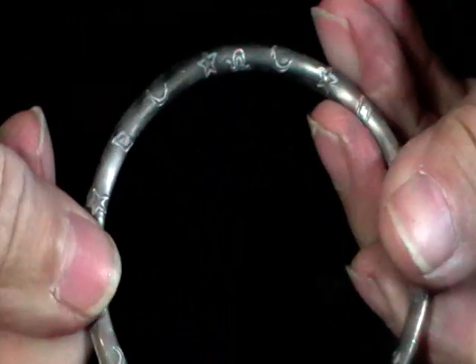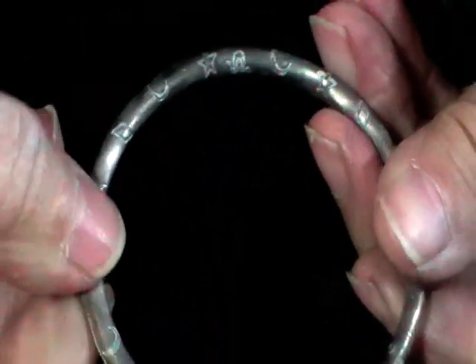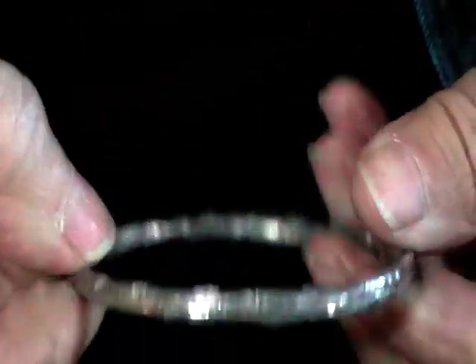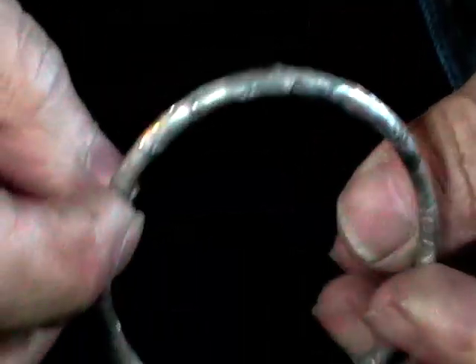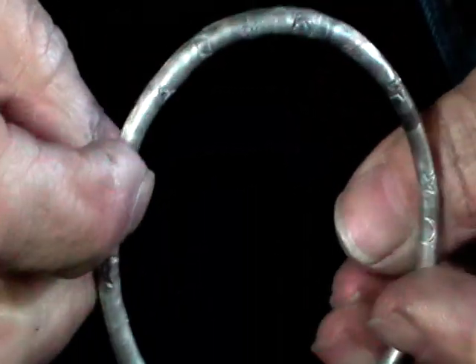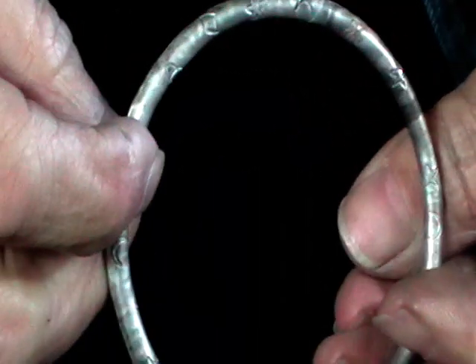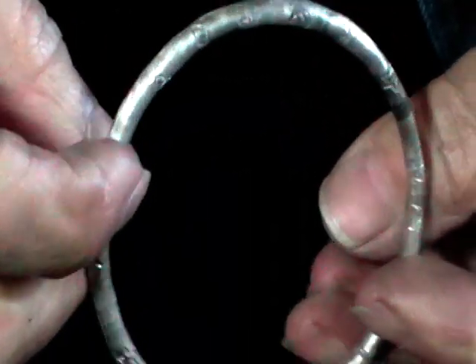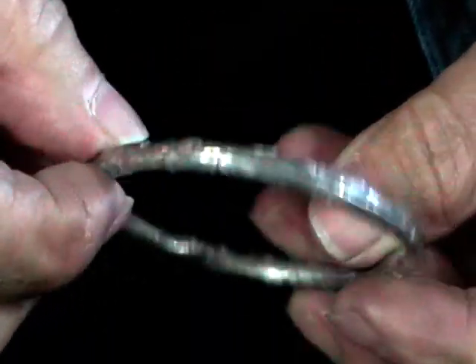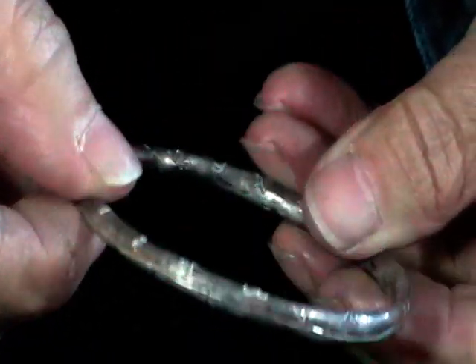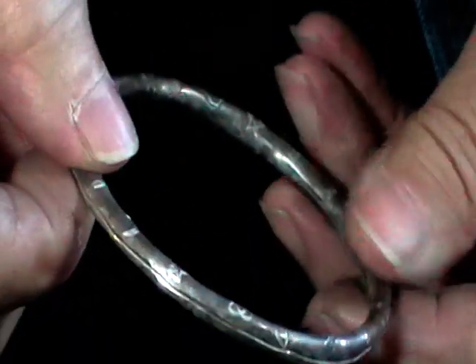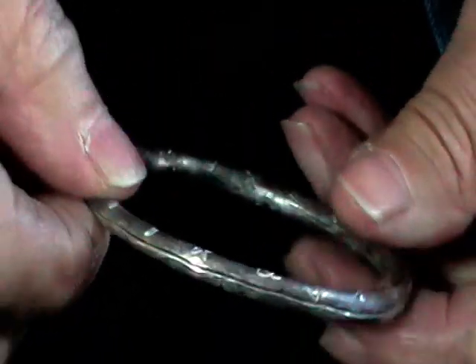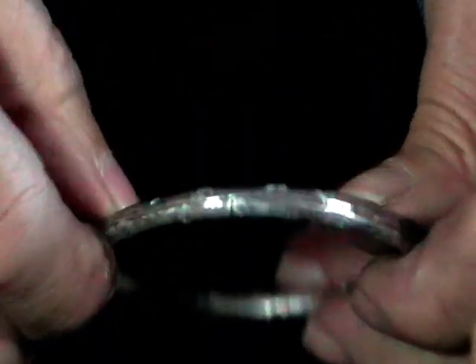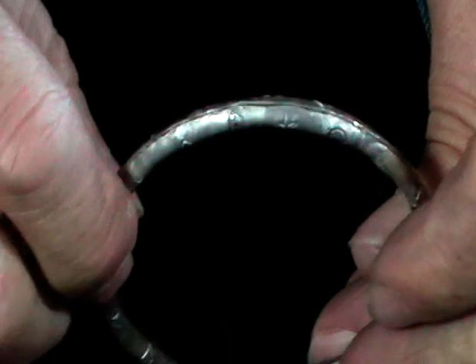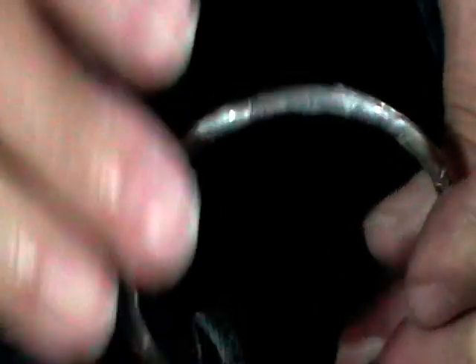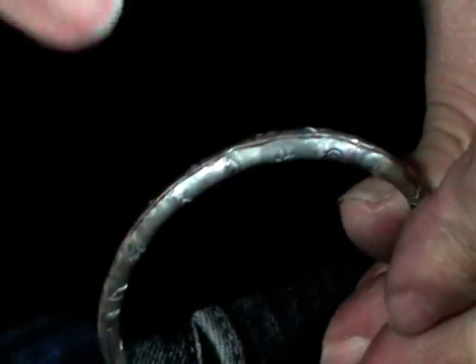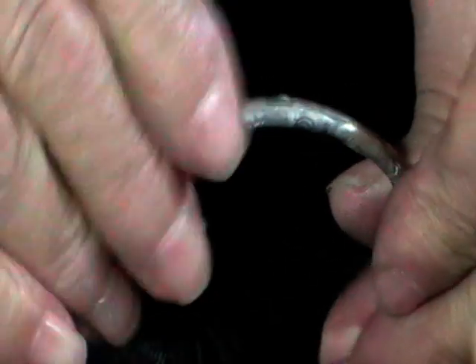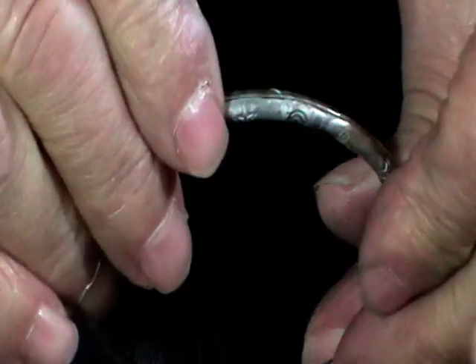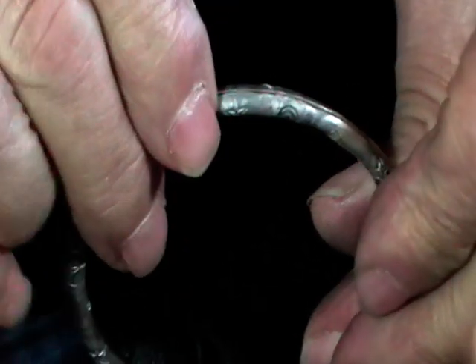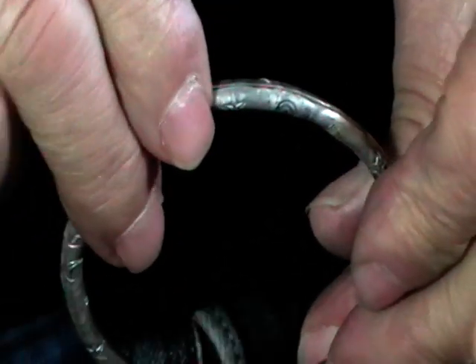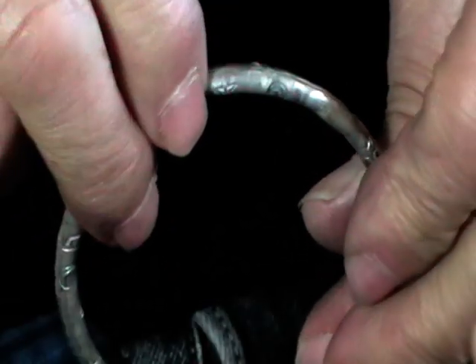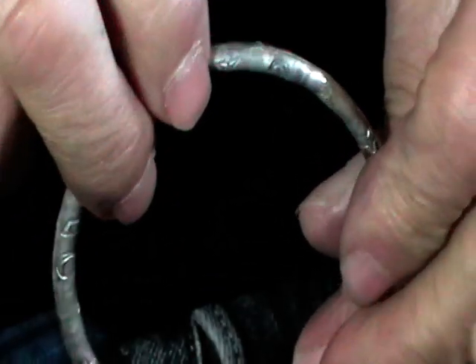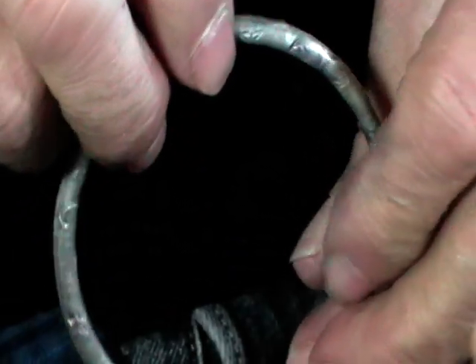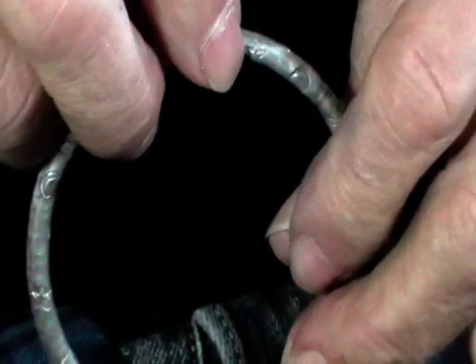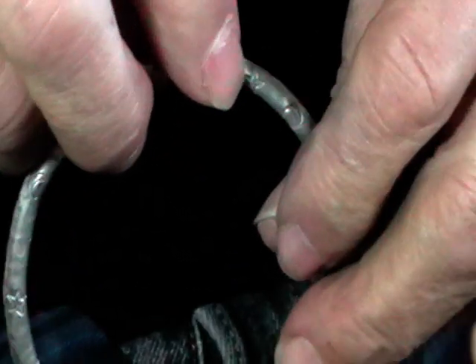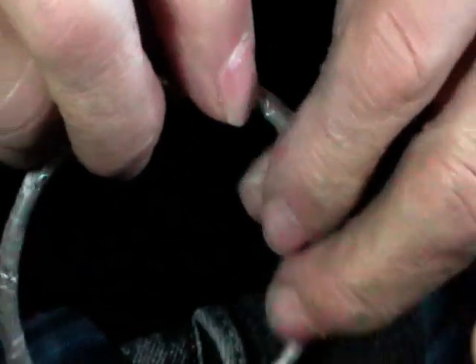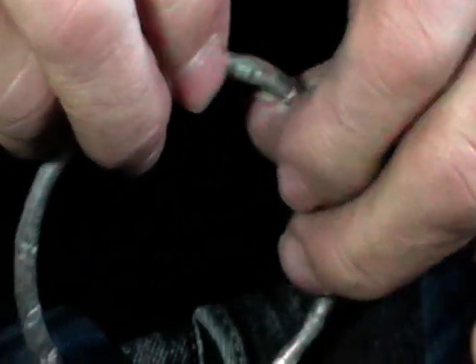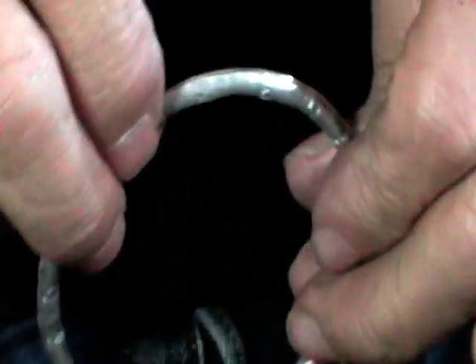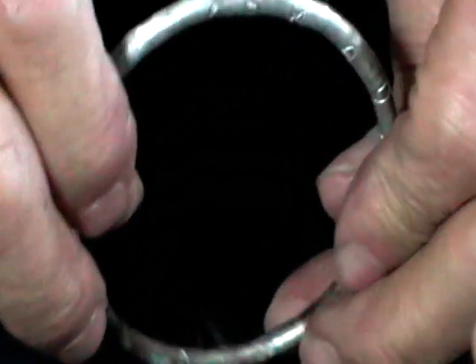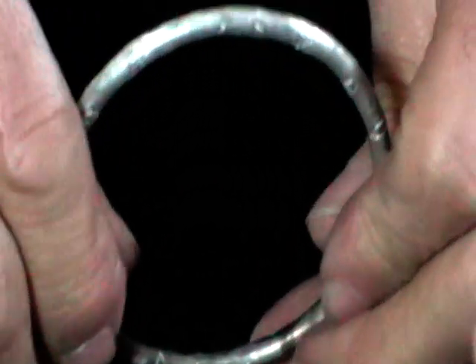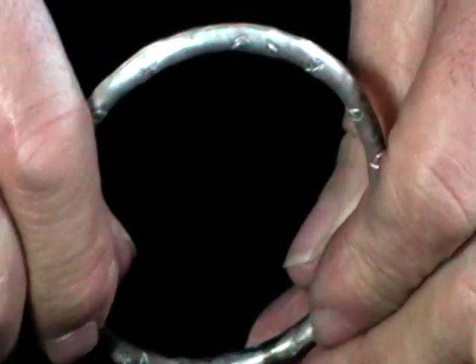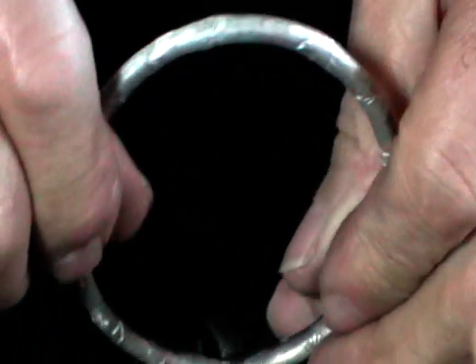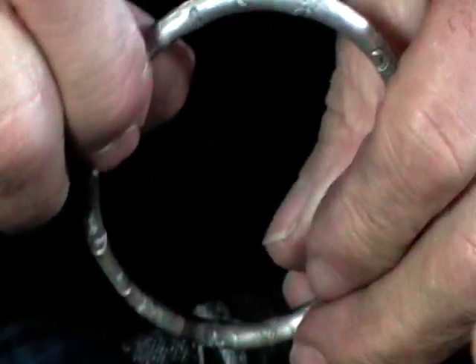It's time to polish it. I'm just going to put this on a wooden bracelet mandrel and polish it on the Tripoli wheel.